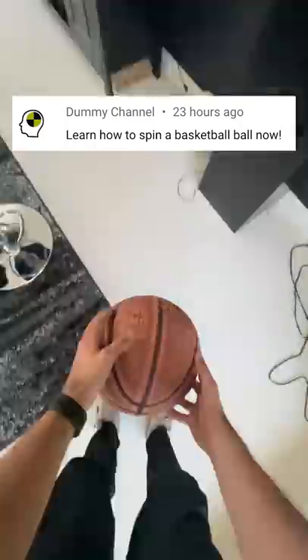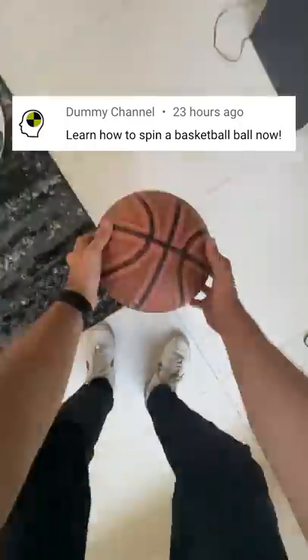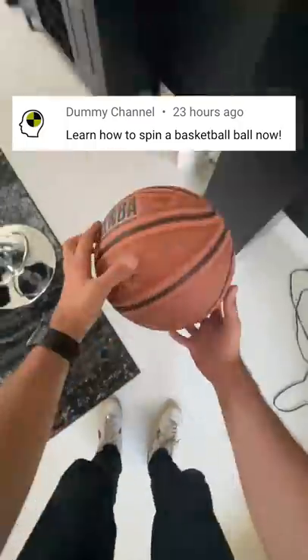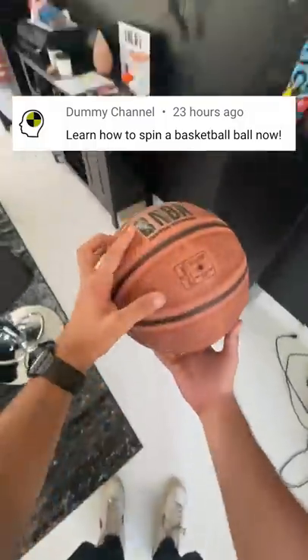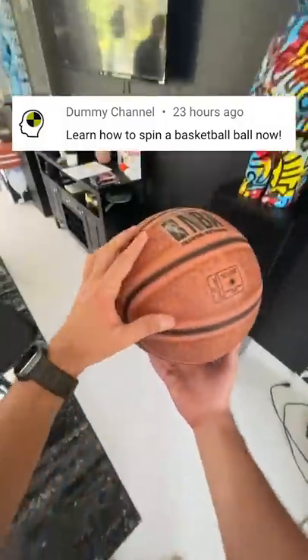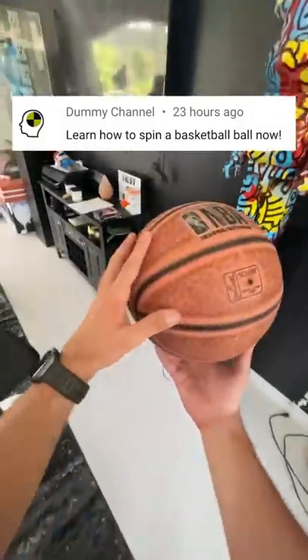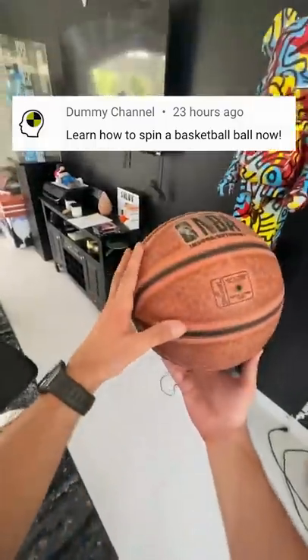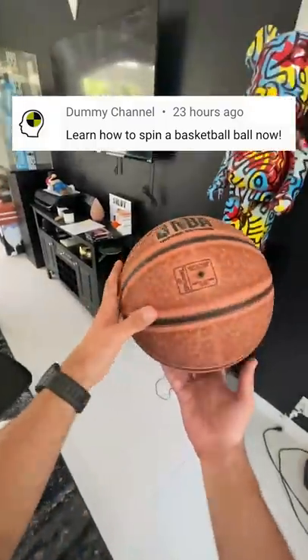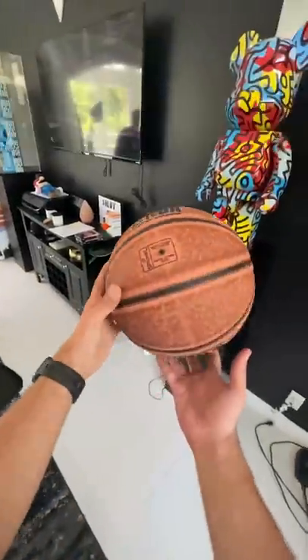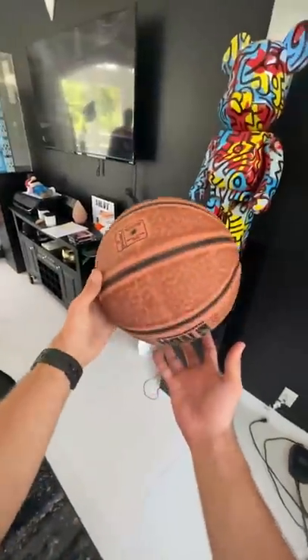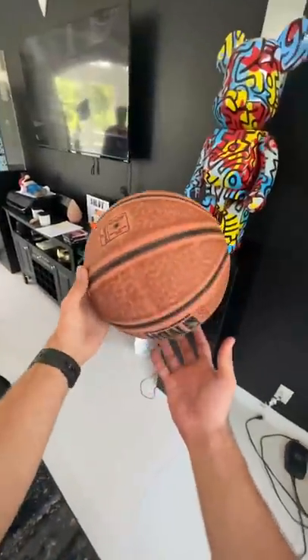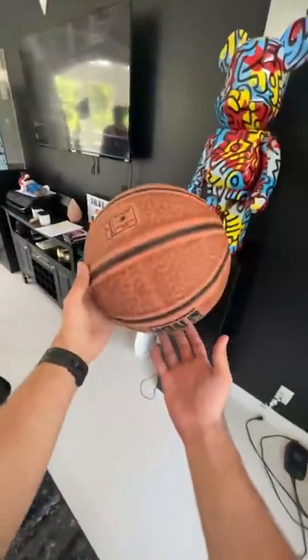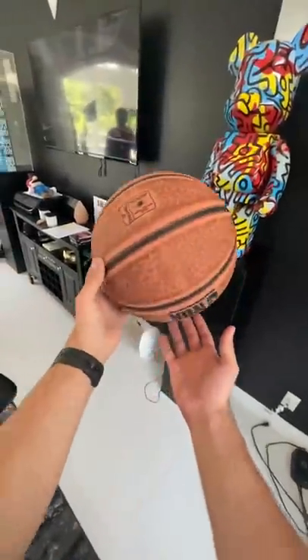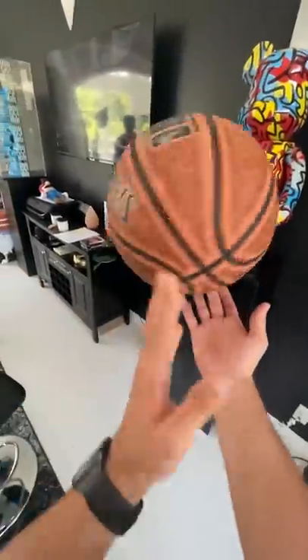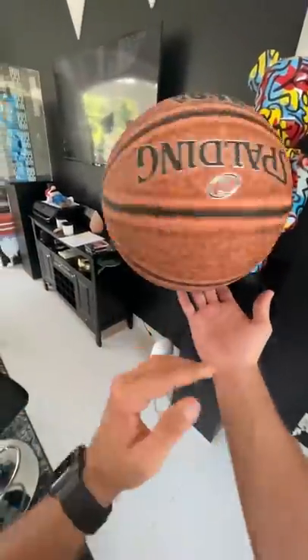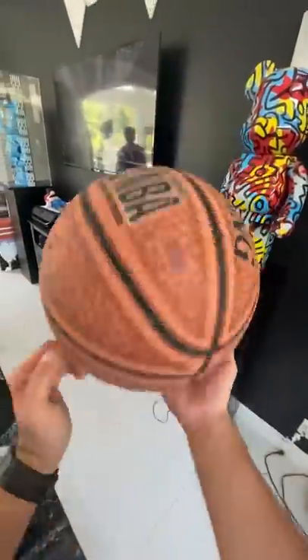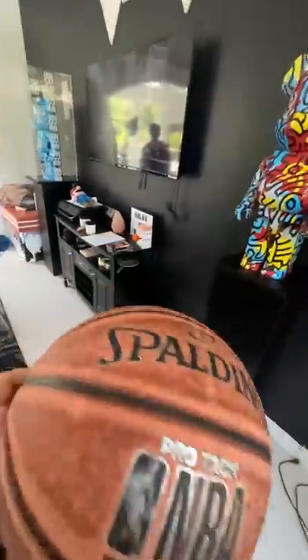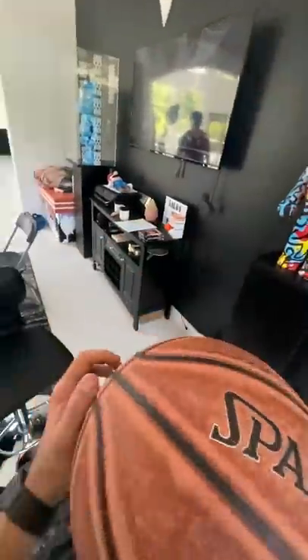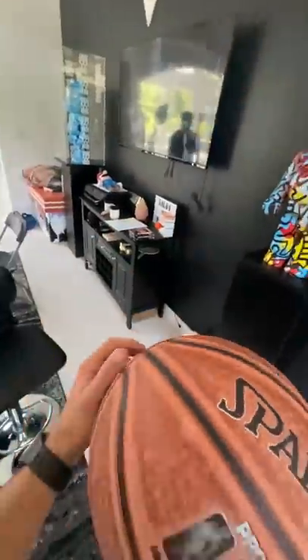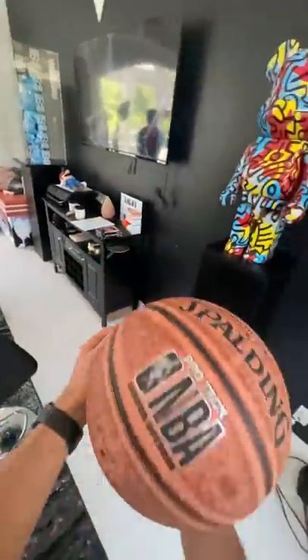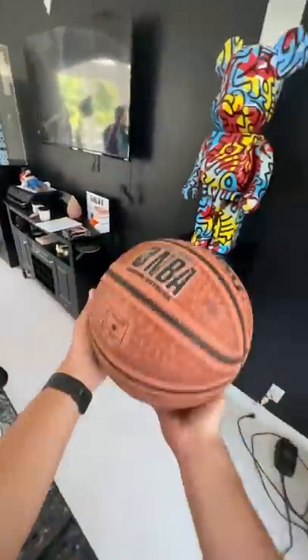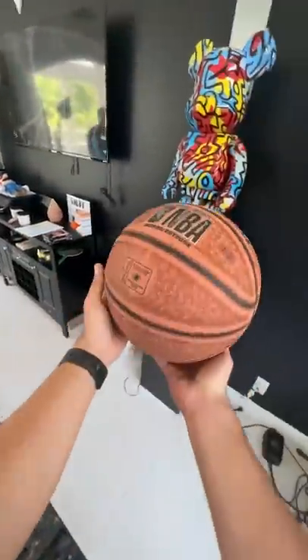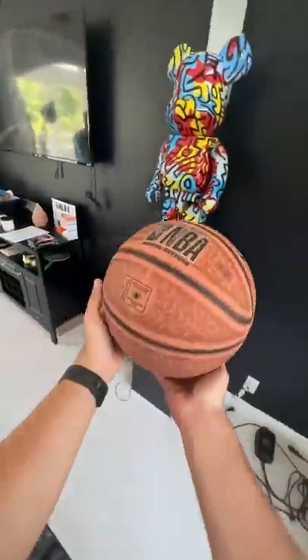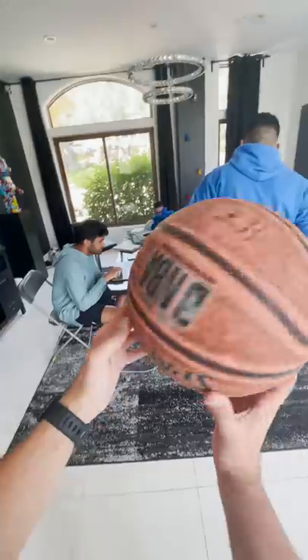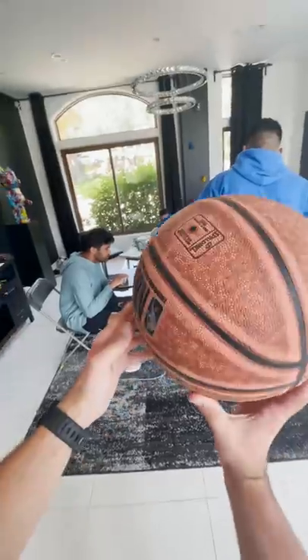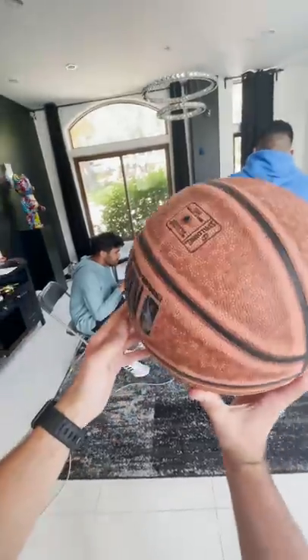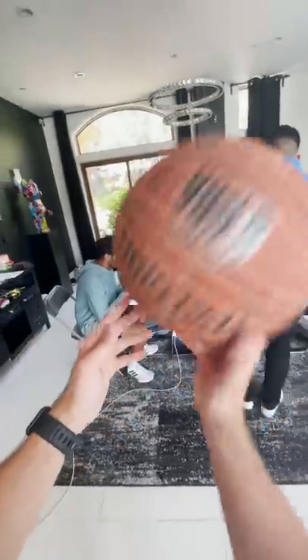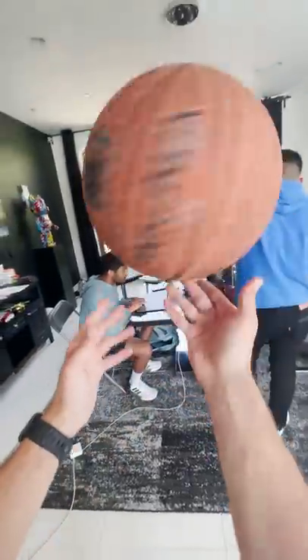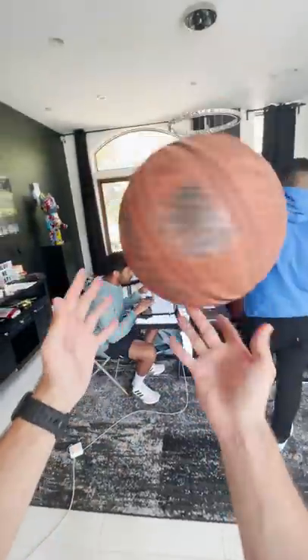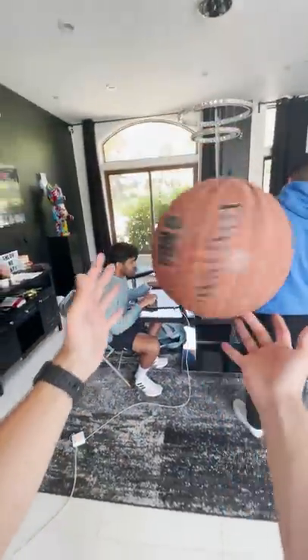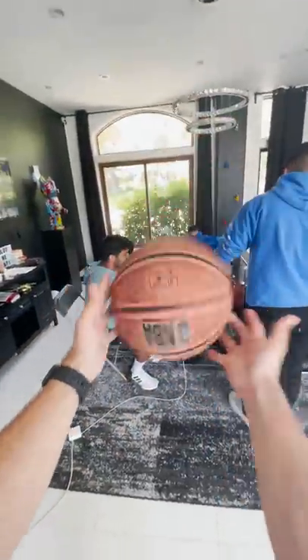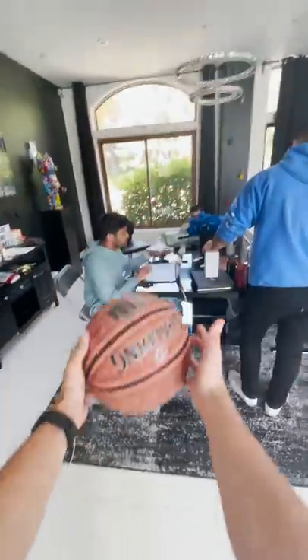Learn how to spin a basketball. Yesterday, I learned how to spin a pen, so I guess it's appropriate that I learn how to spin a basketball today.